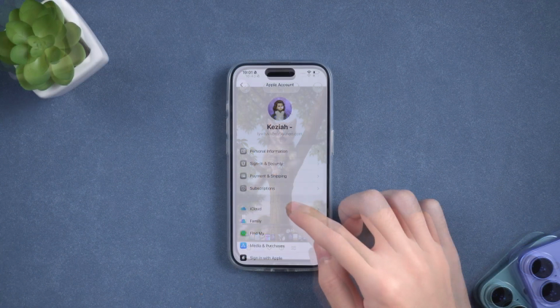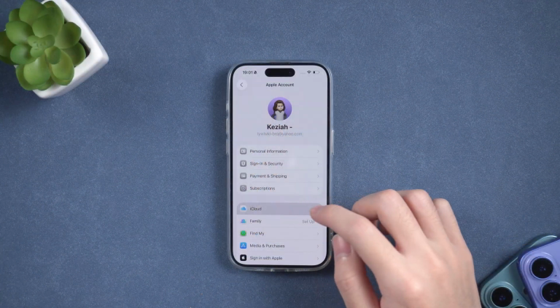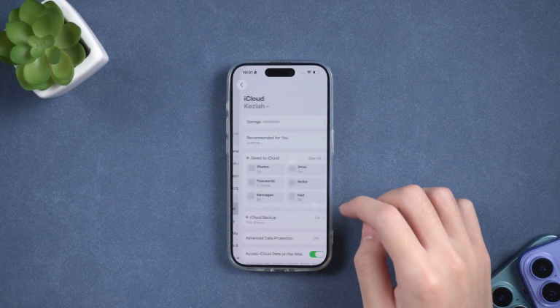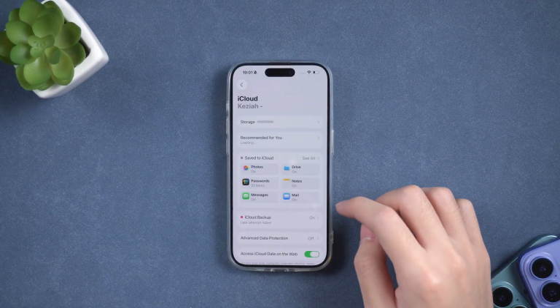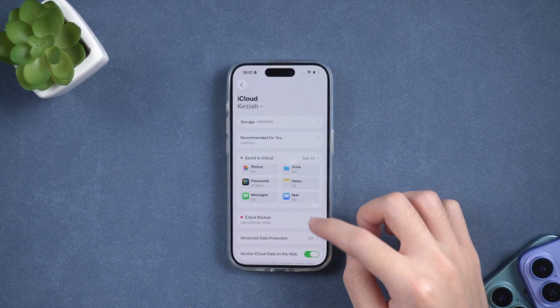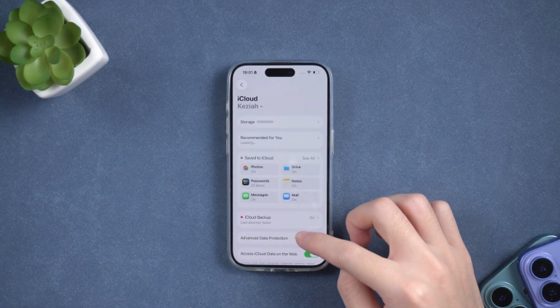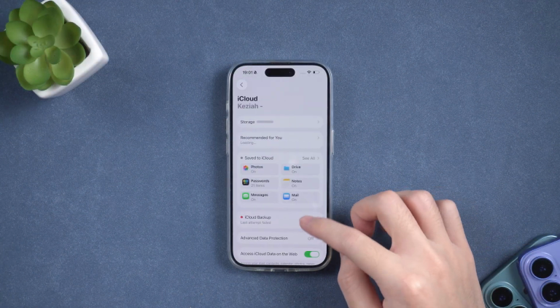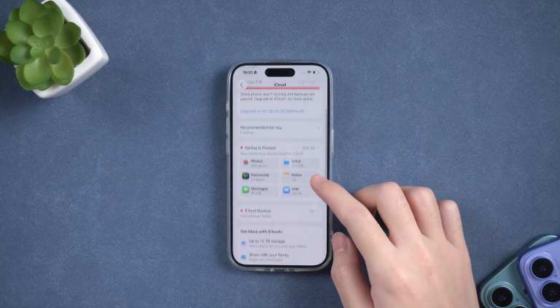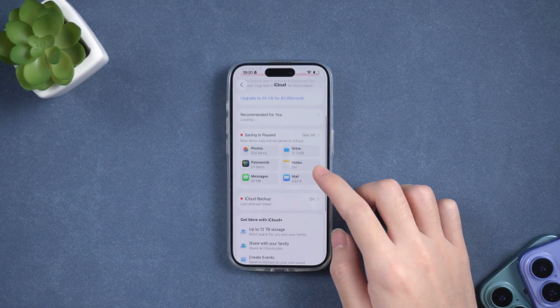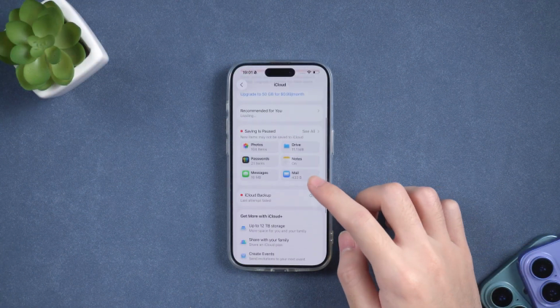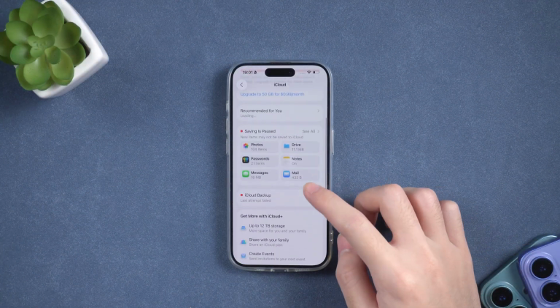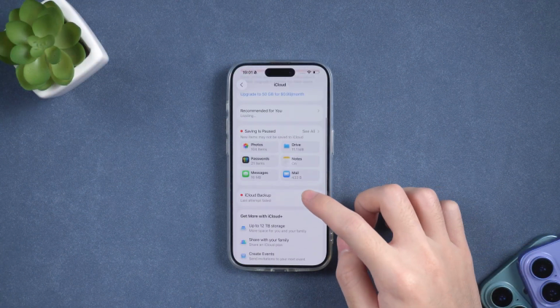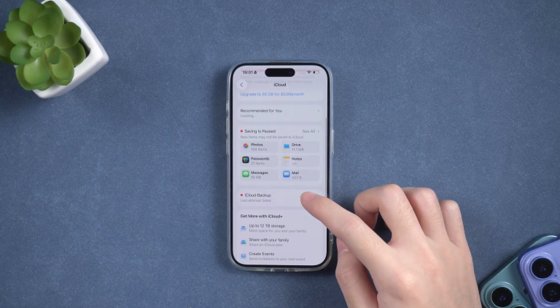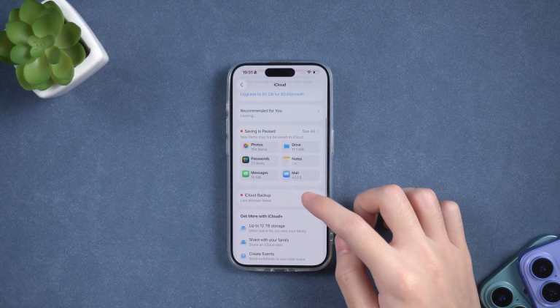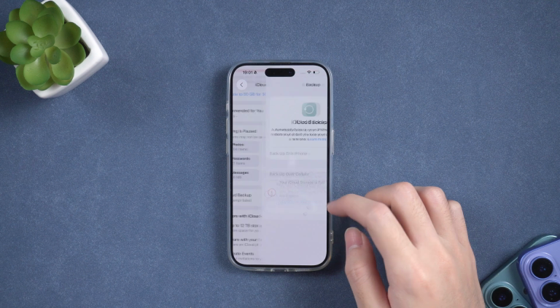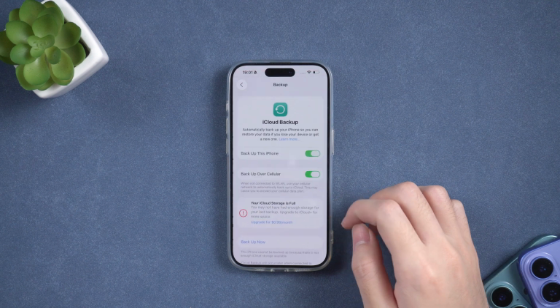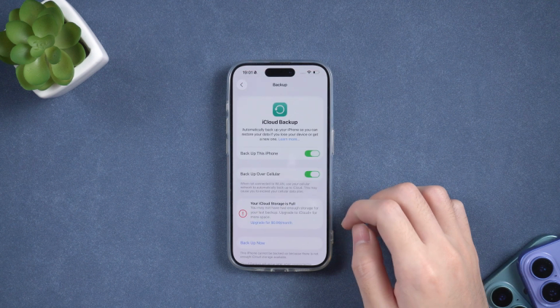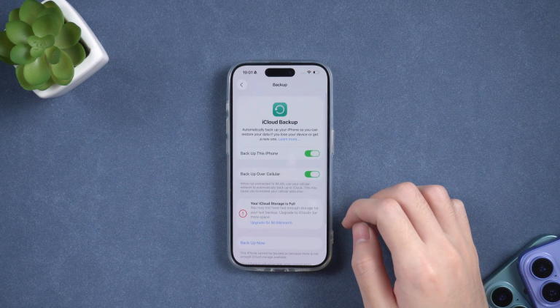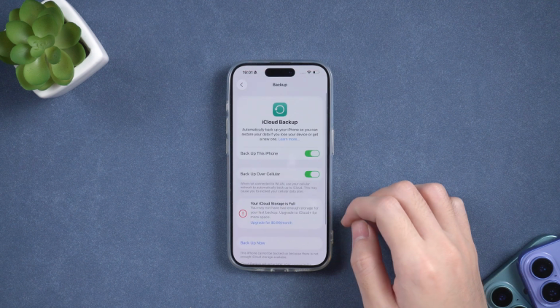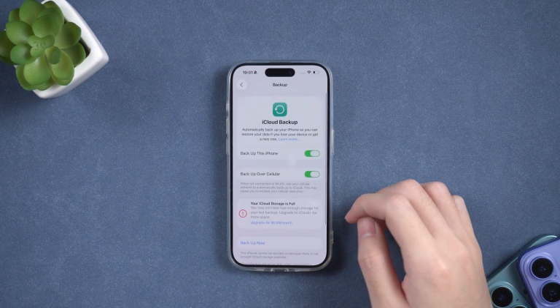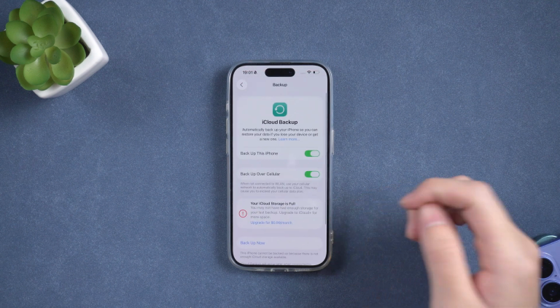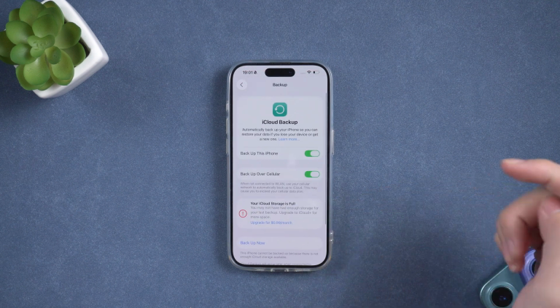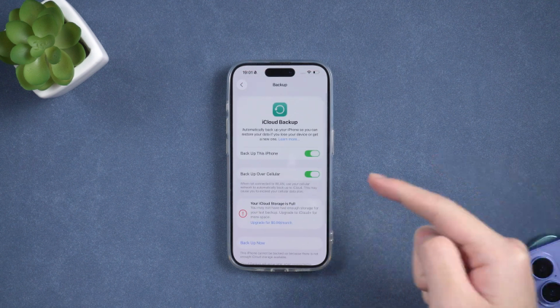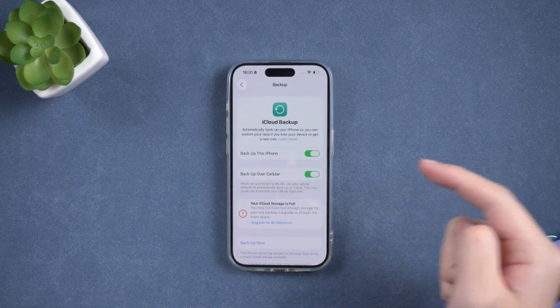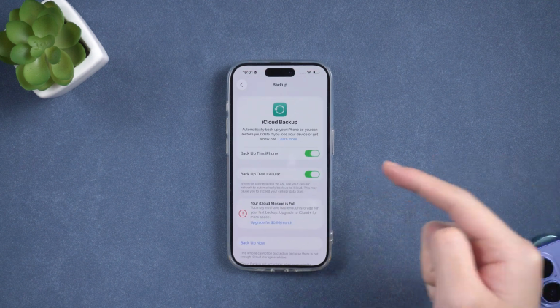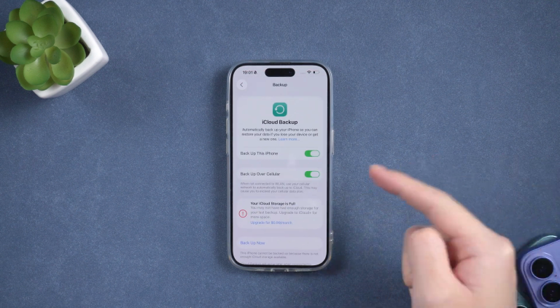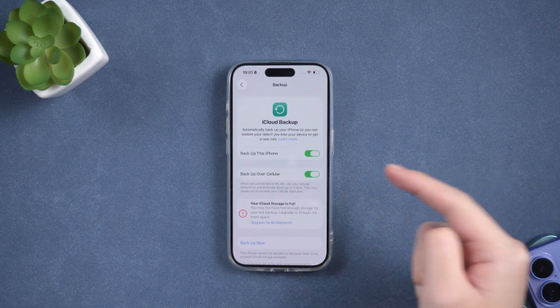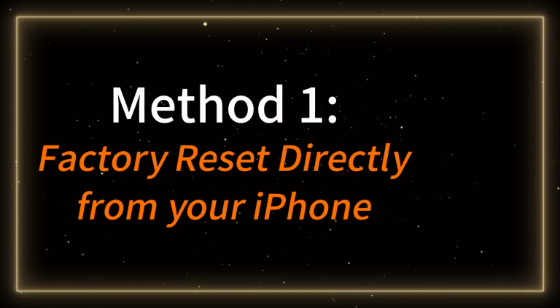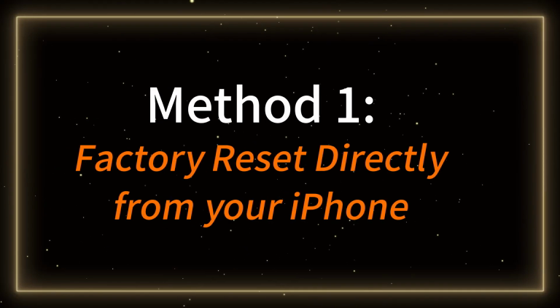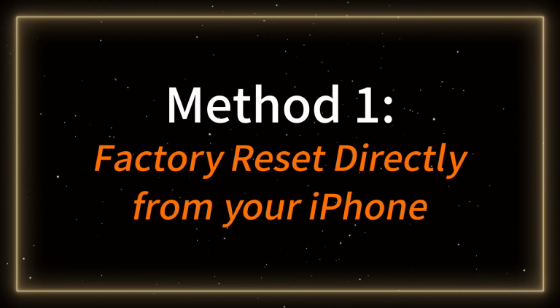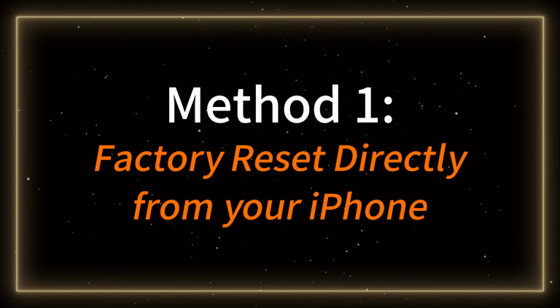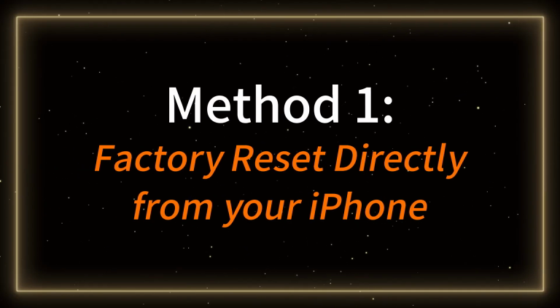Keep in mind, all three methods will erase your data, so back up your iPhone first if possible.